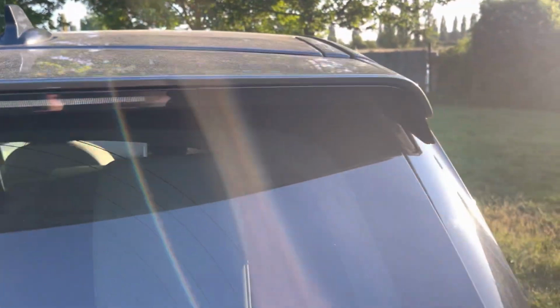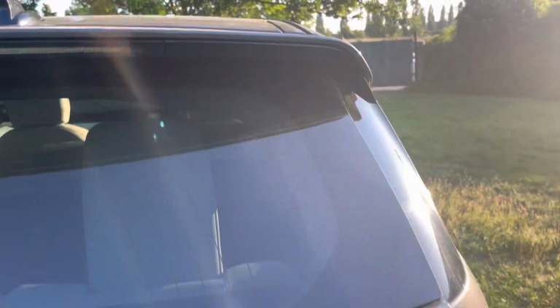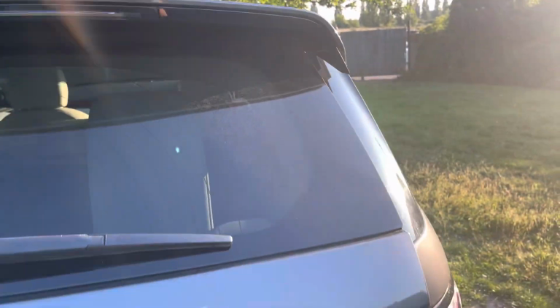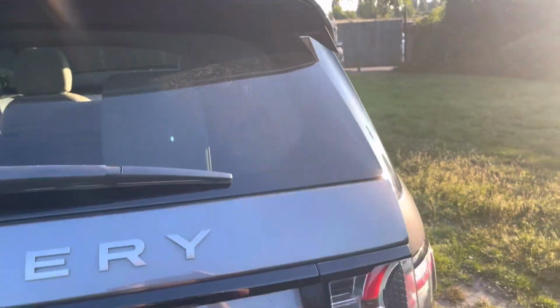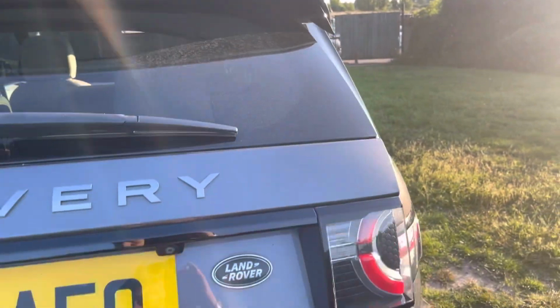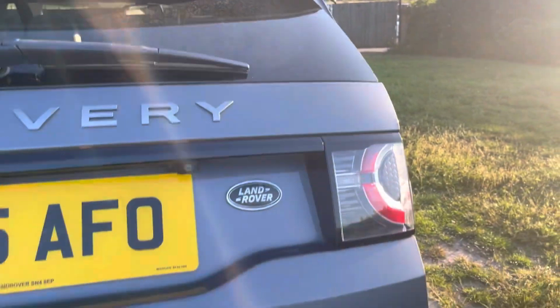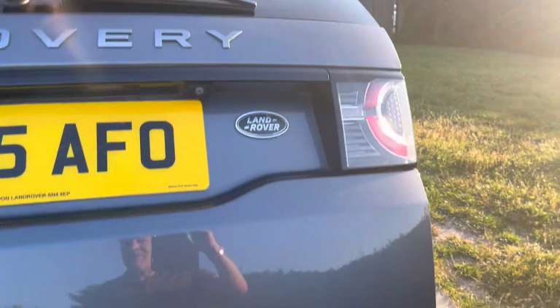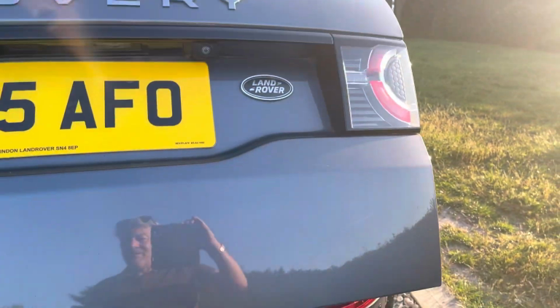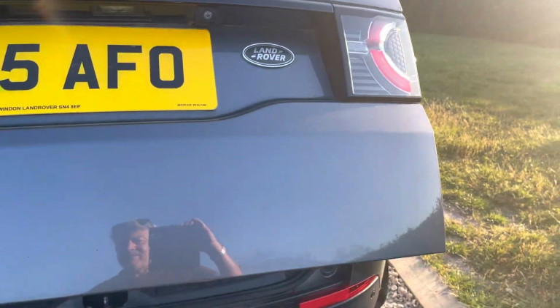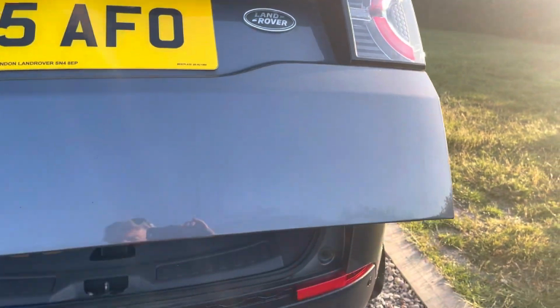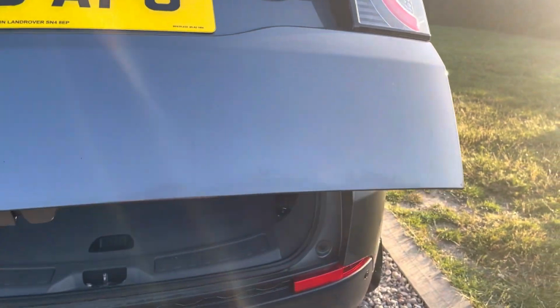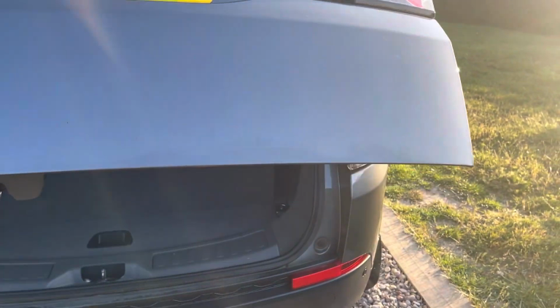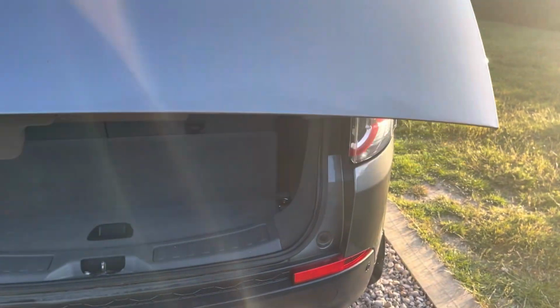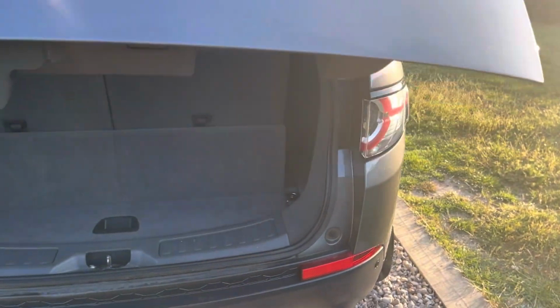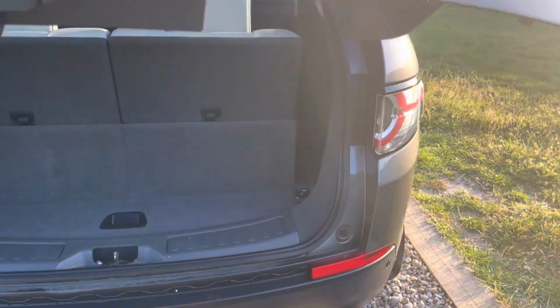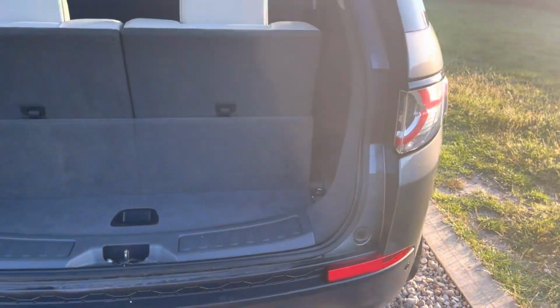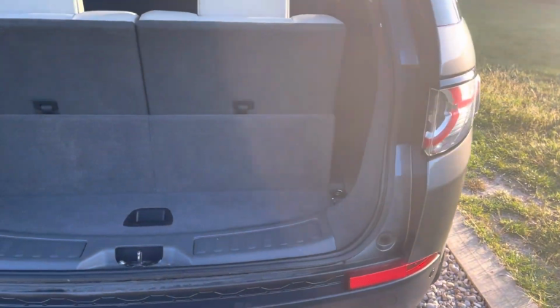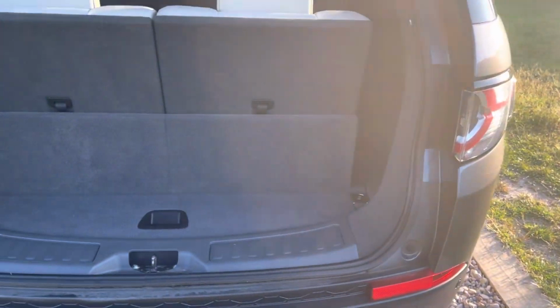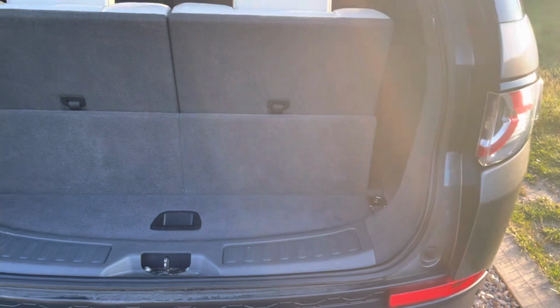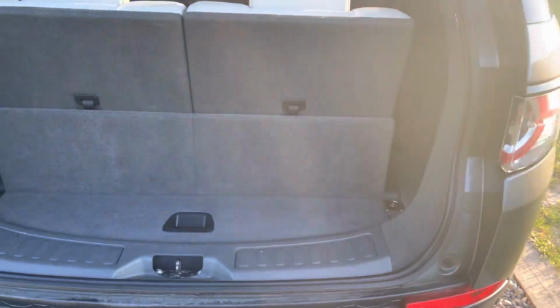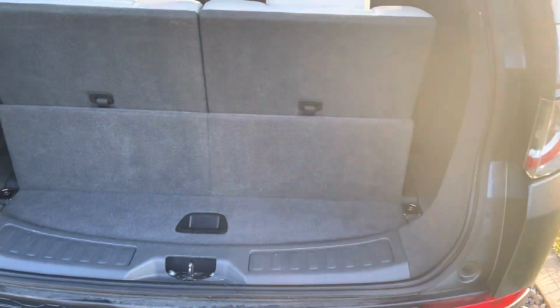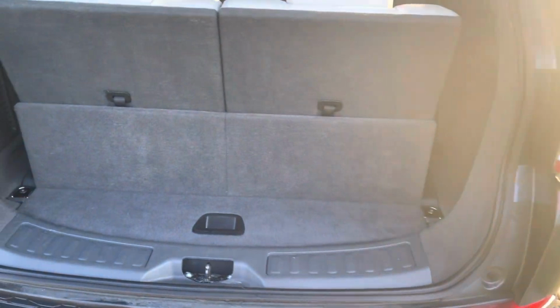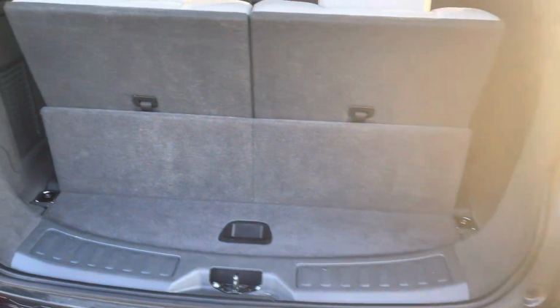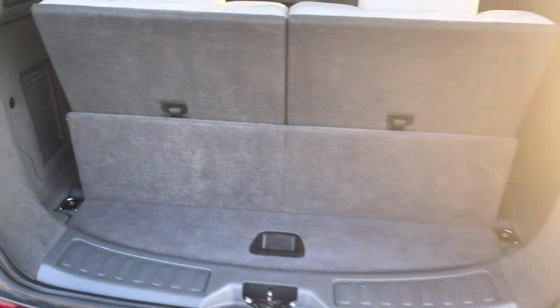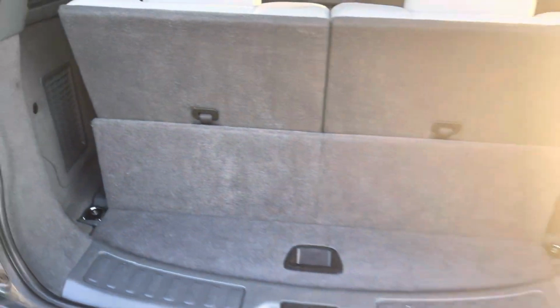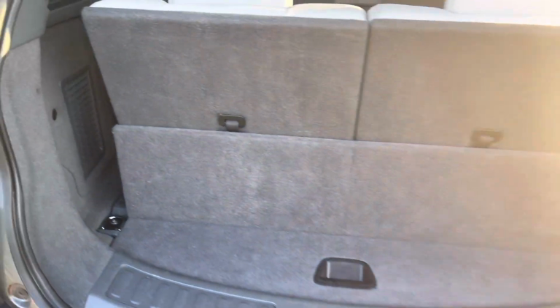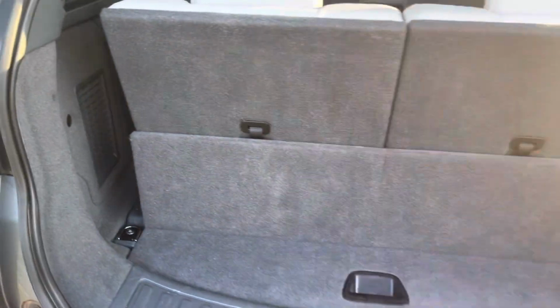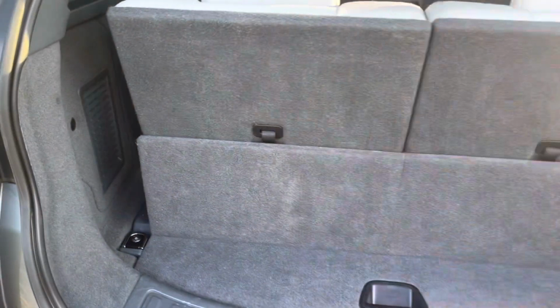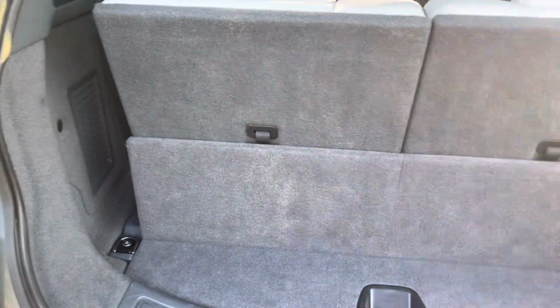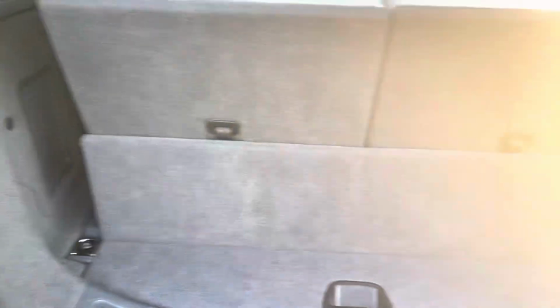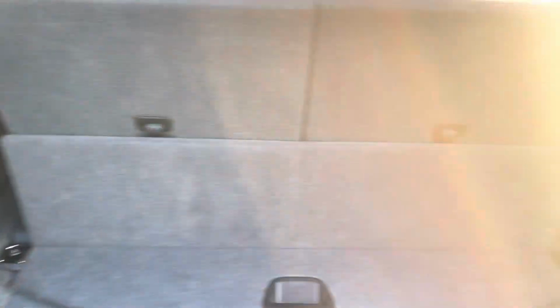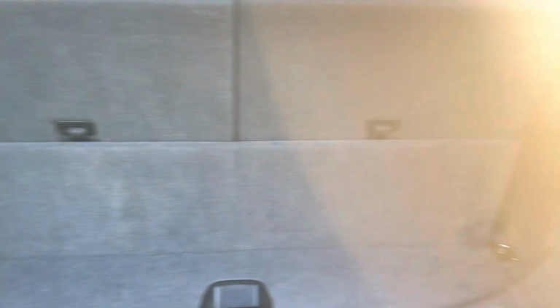Power tailgate works. There's a parcel shelf in there.